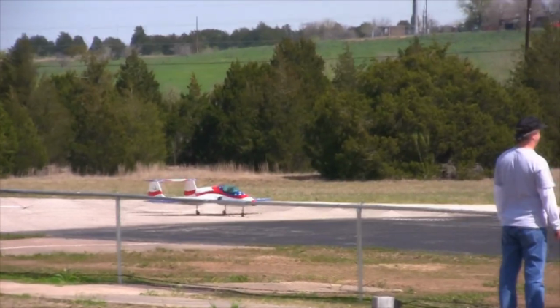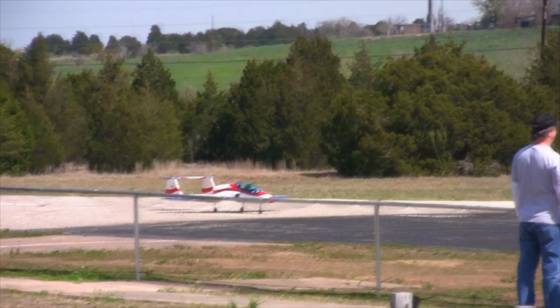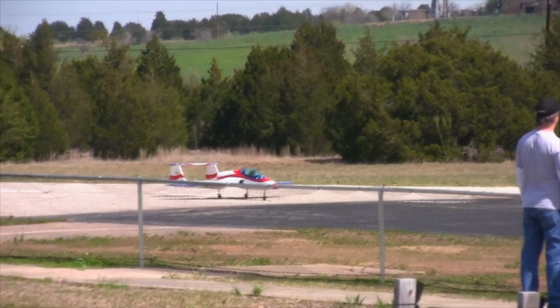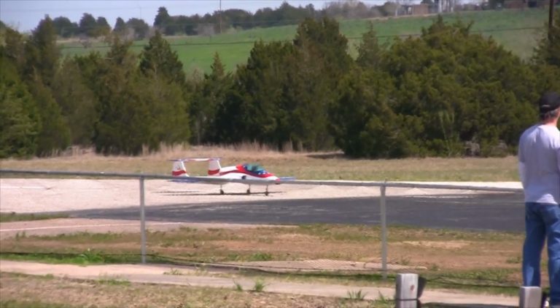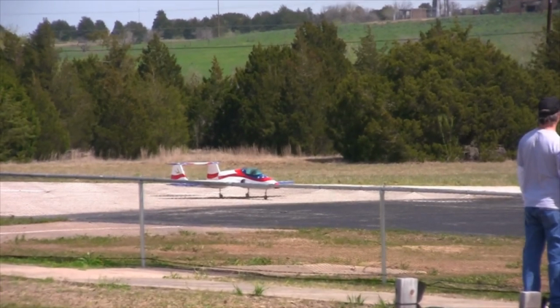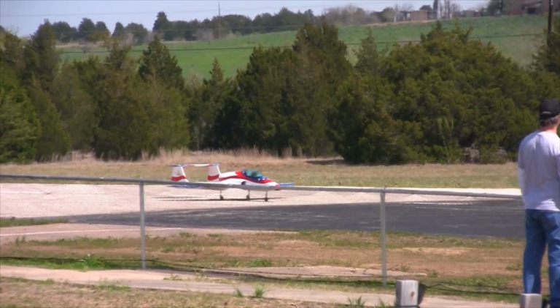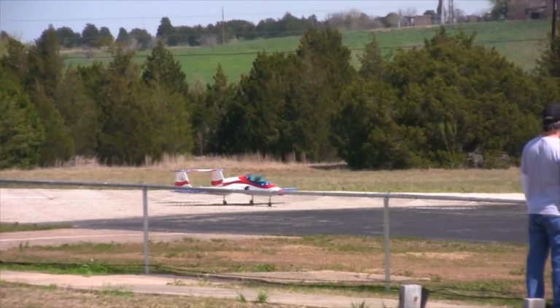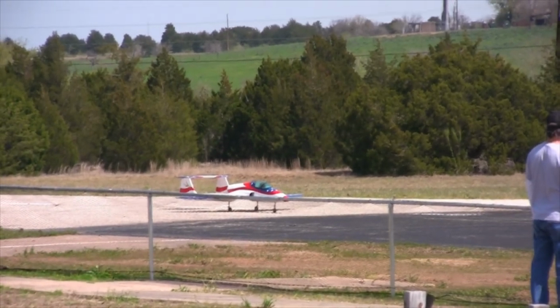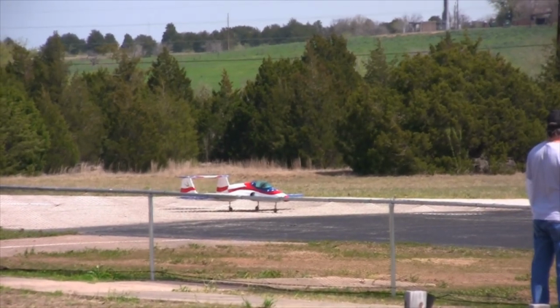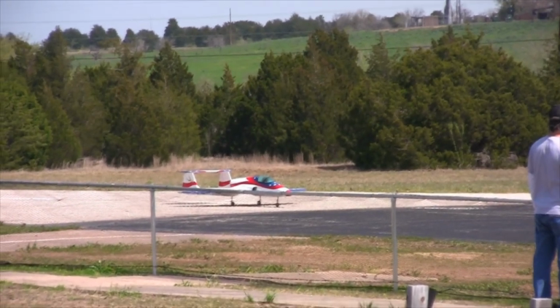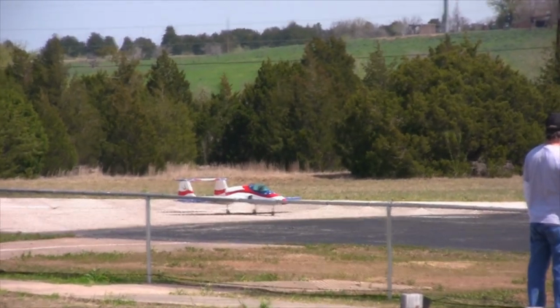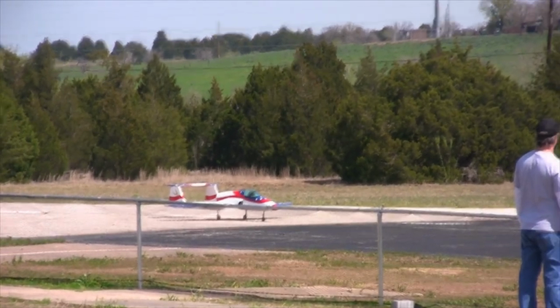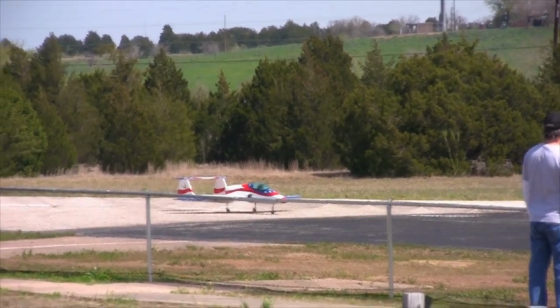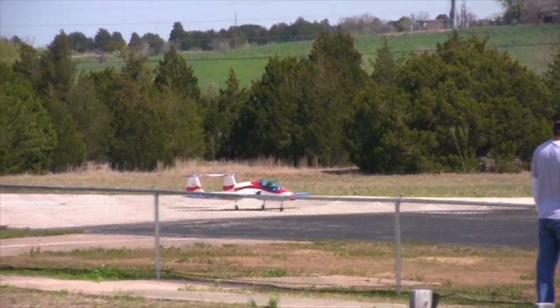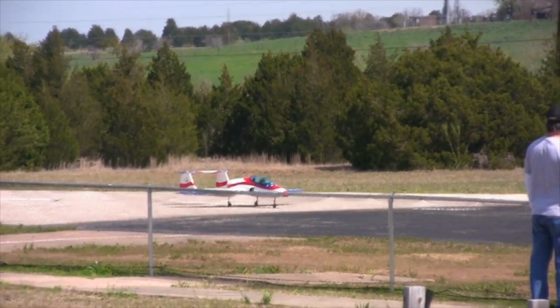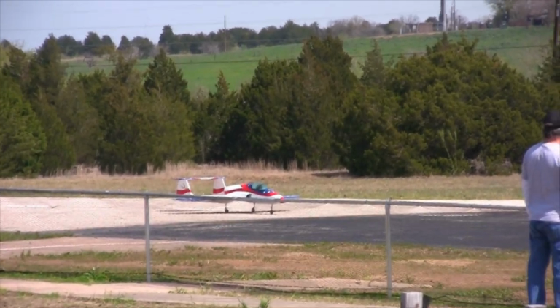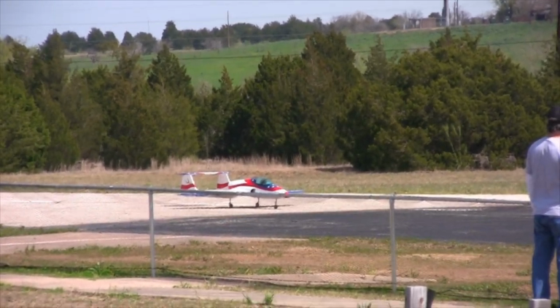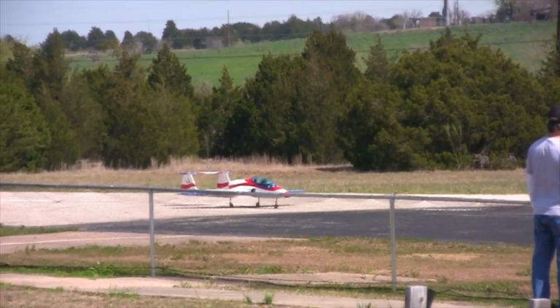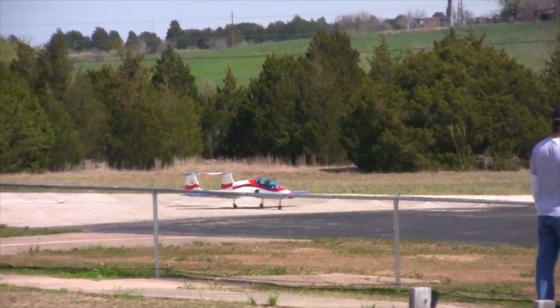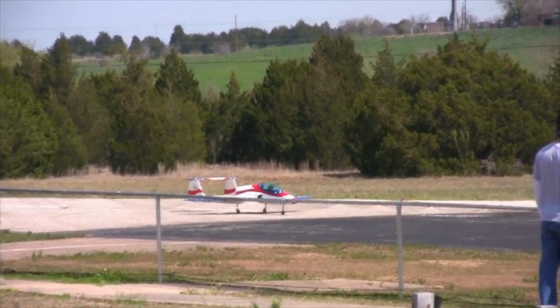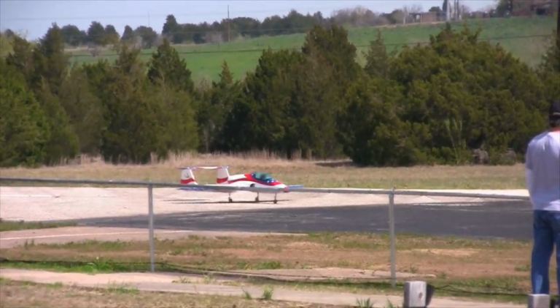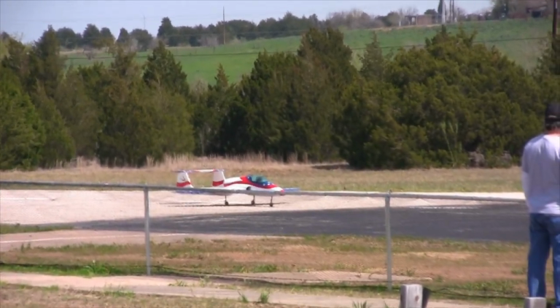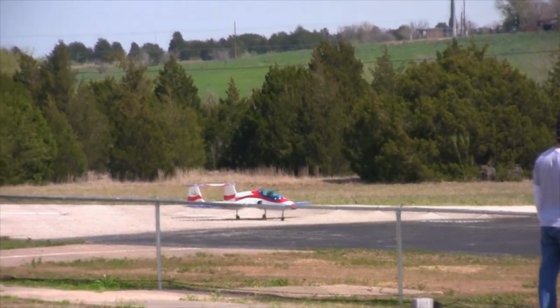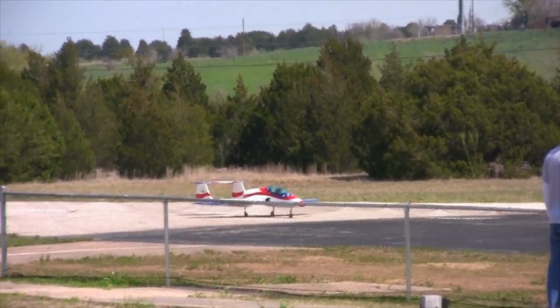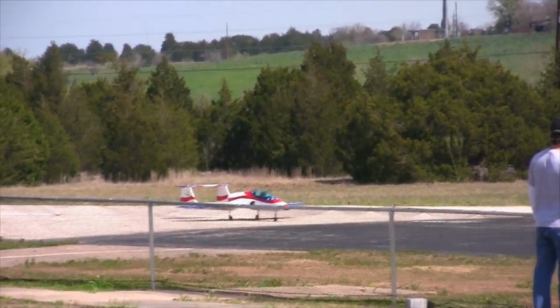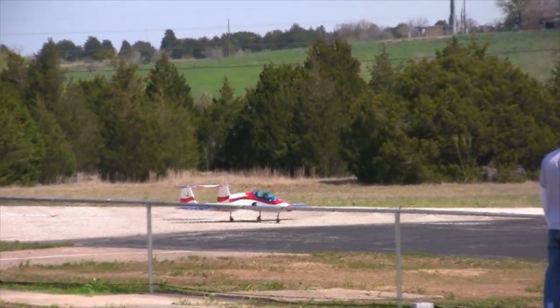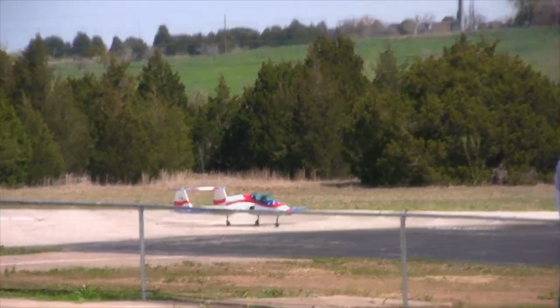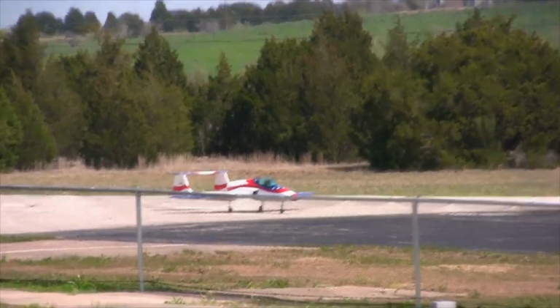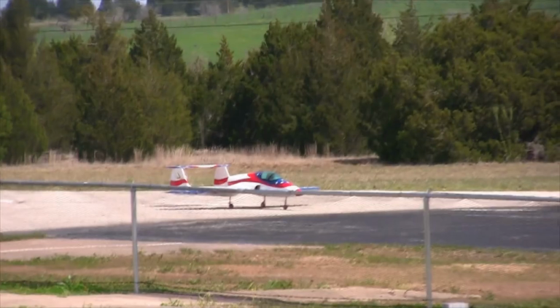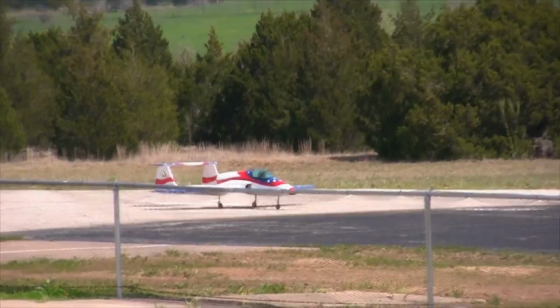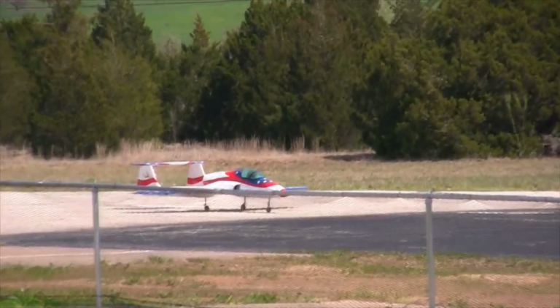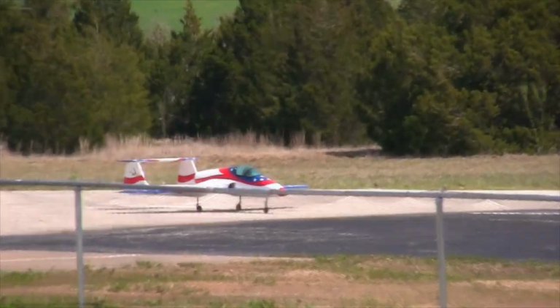He's doing his pre-flight, making sure everything's ship-shaped, getting his nerves, wiping his hands.